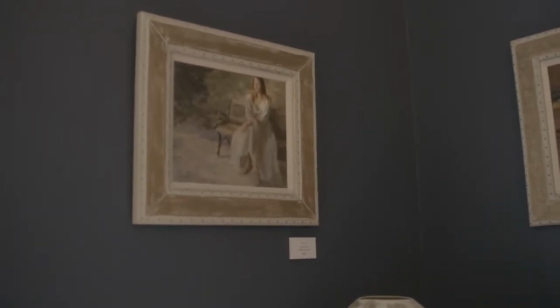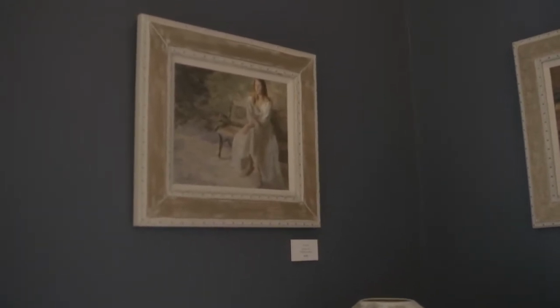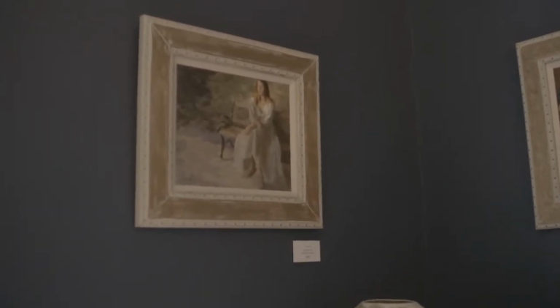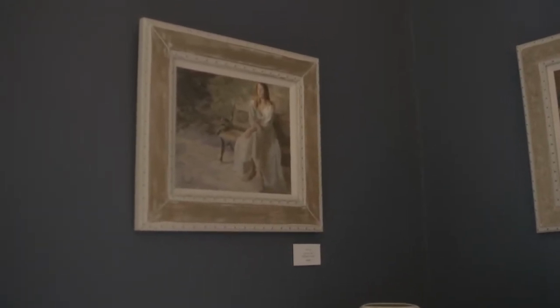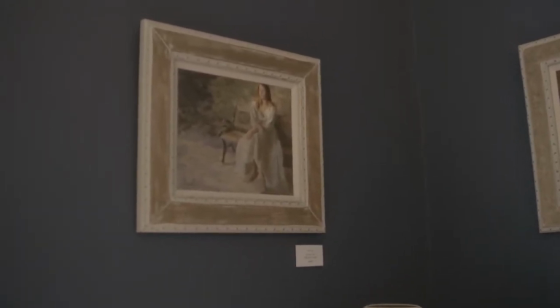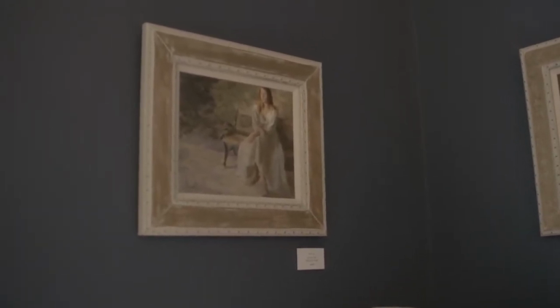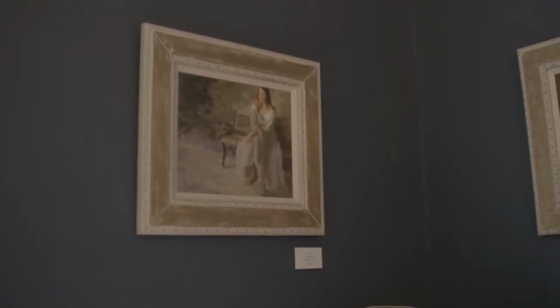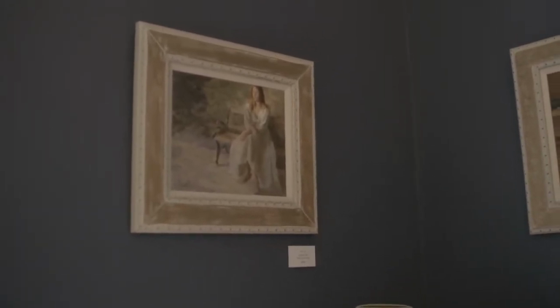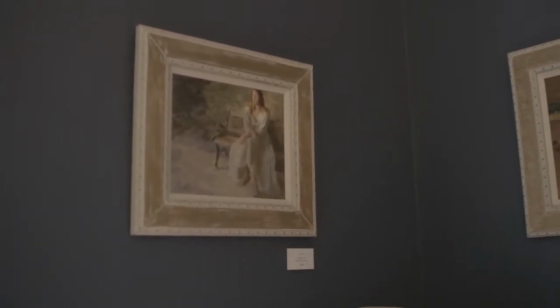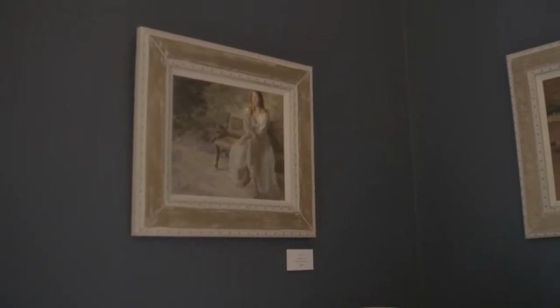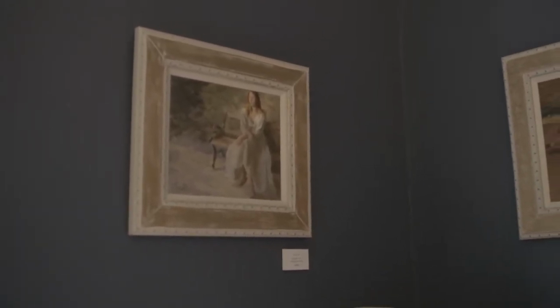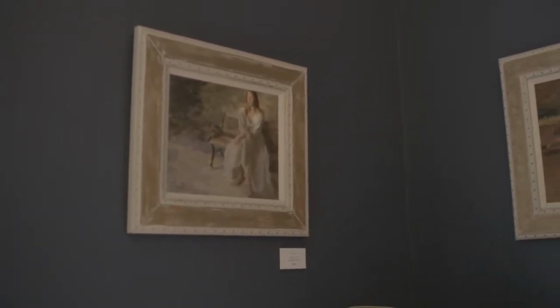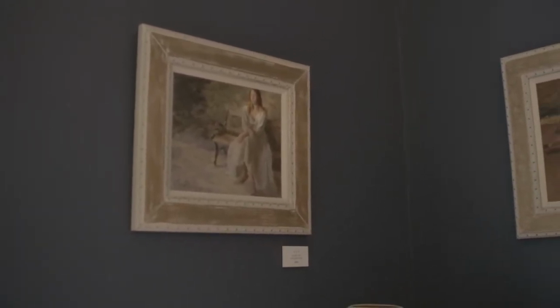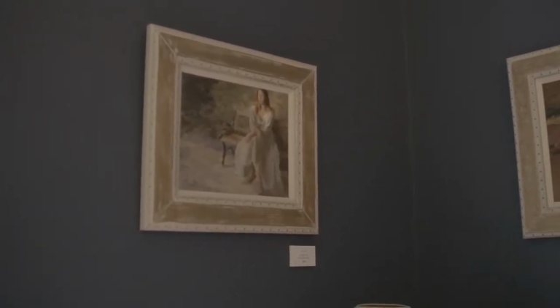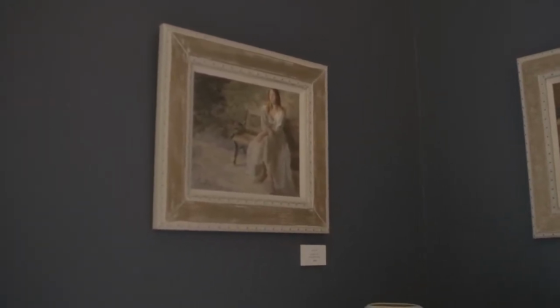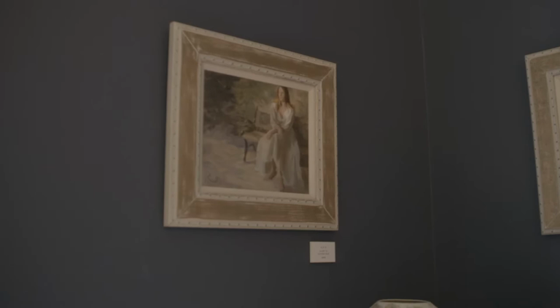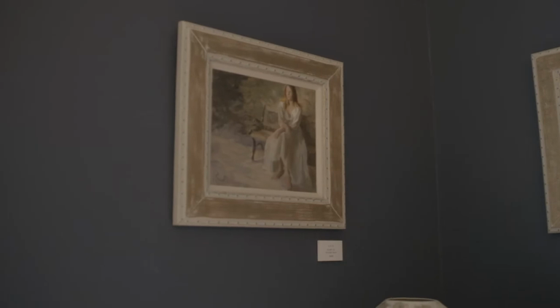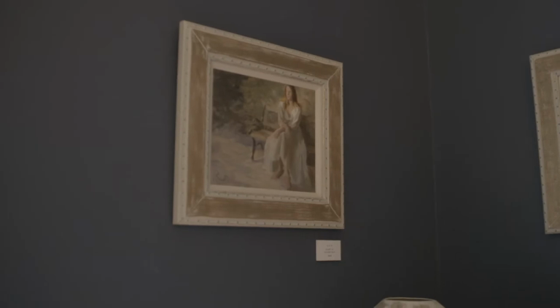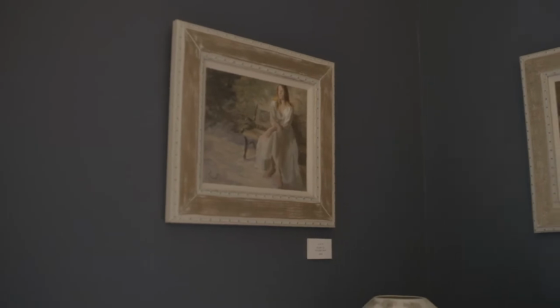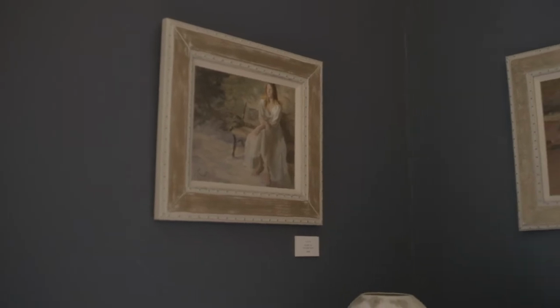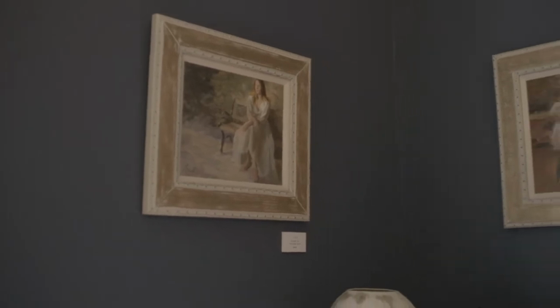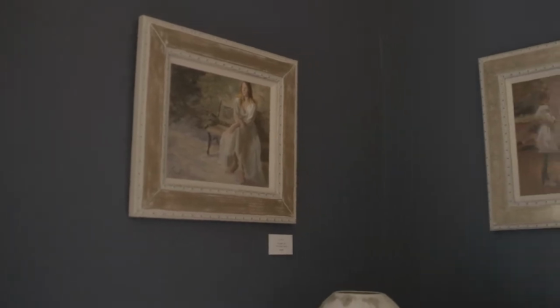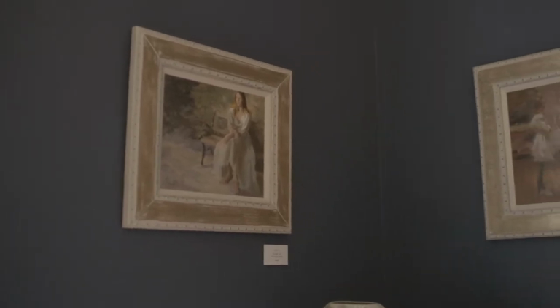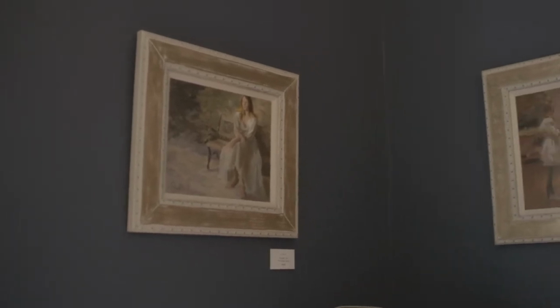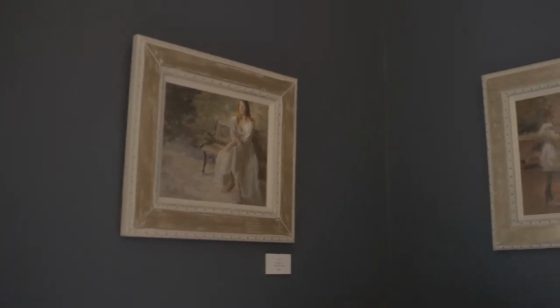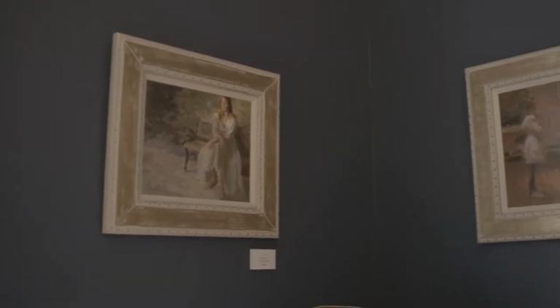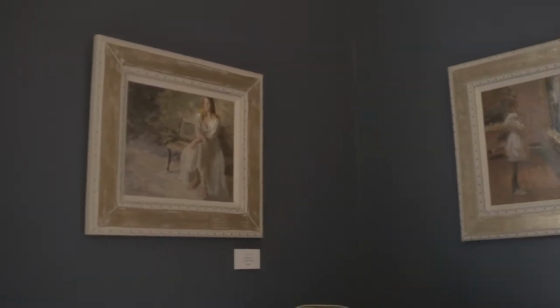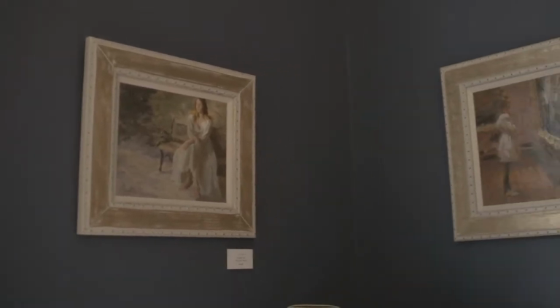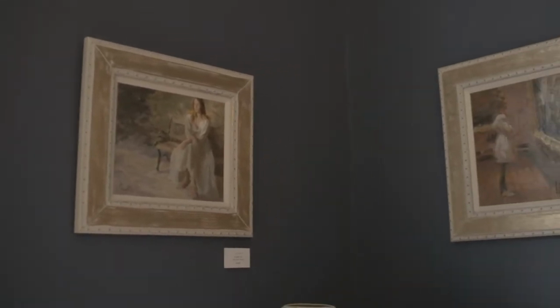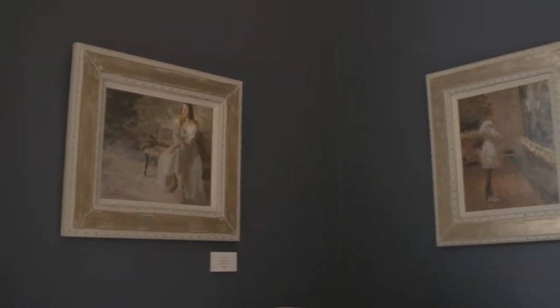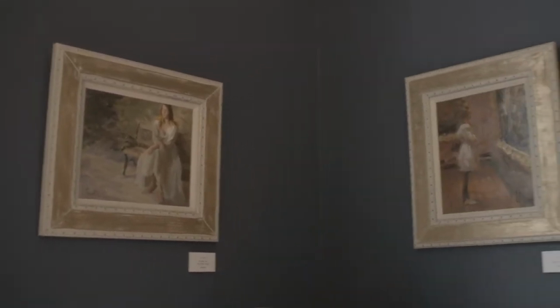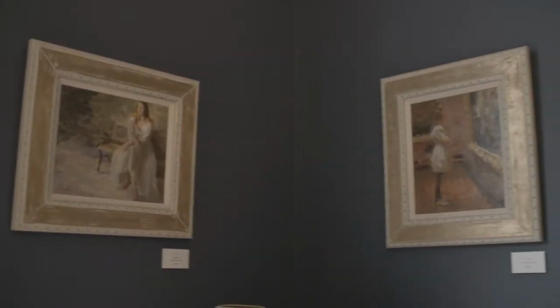Everyone's going to have to excuse my focus pulling — it's not the best.